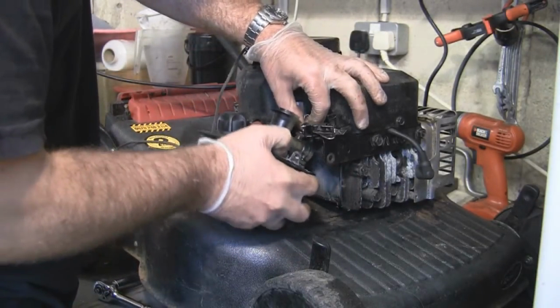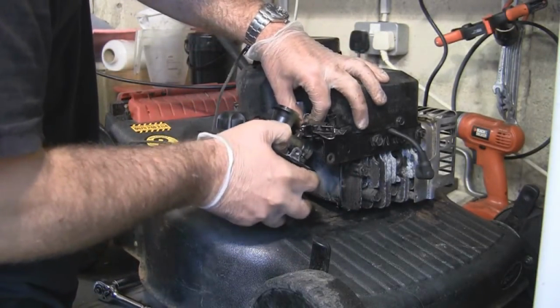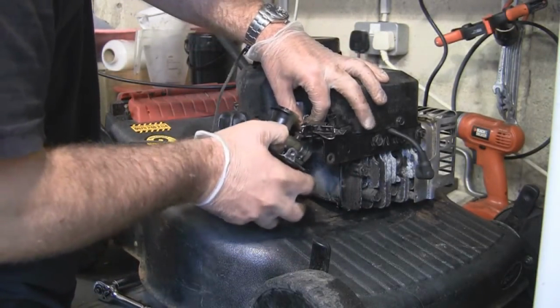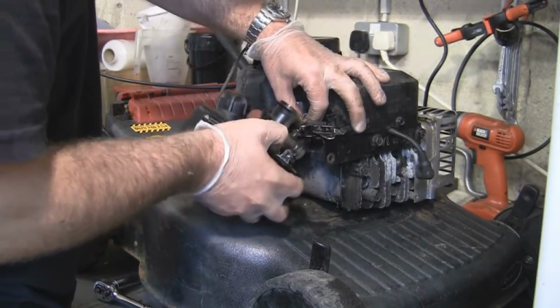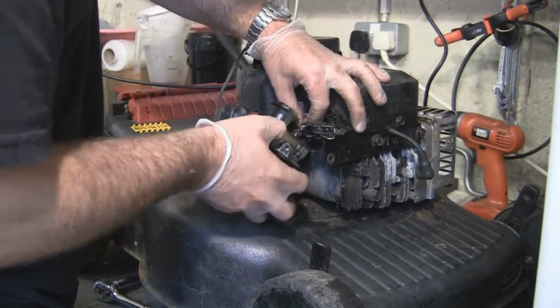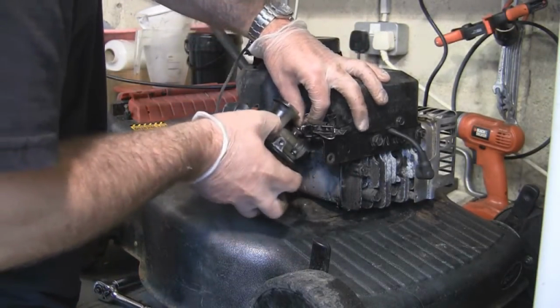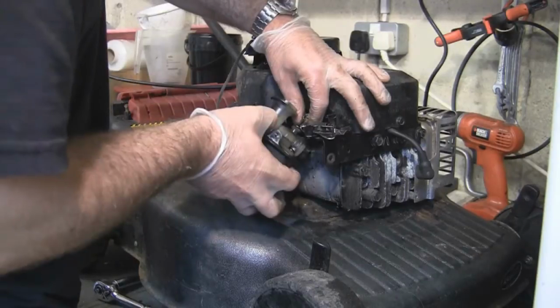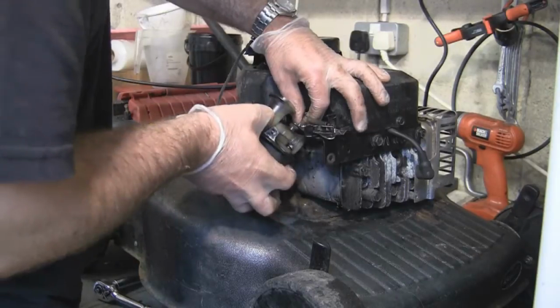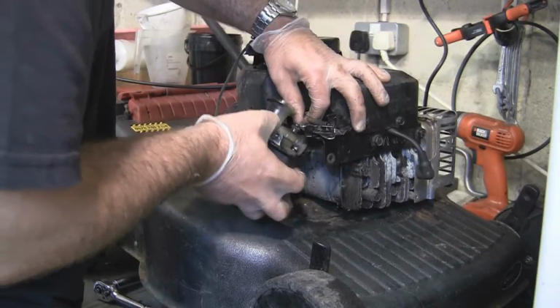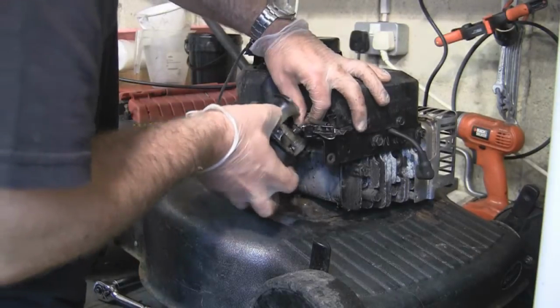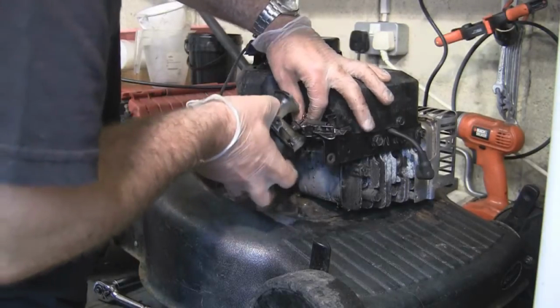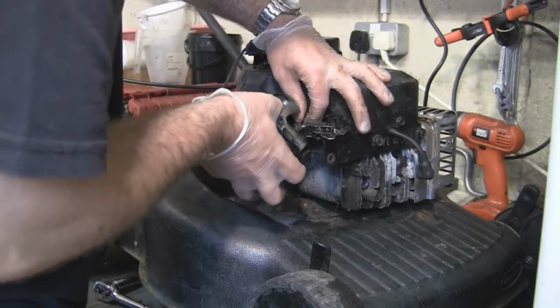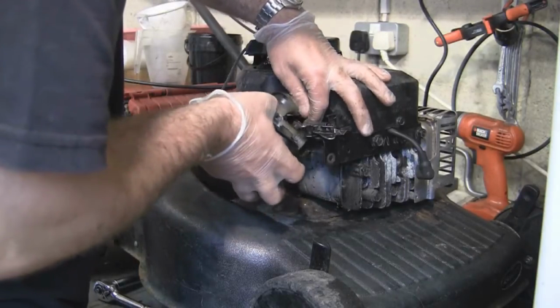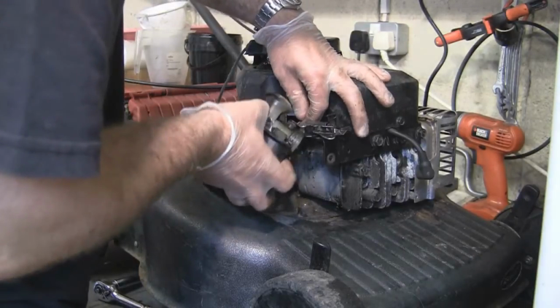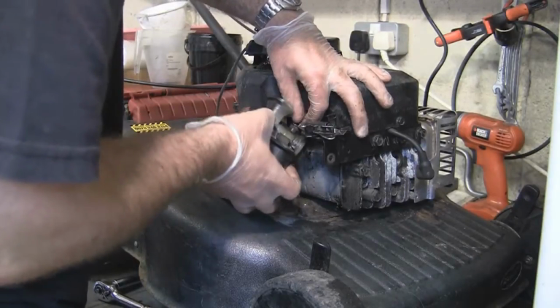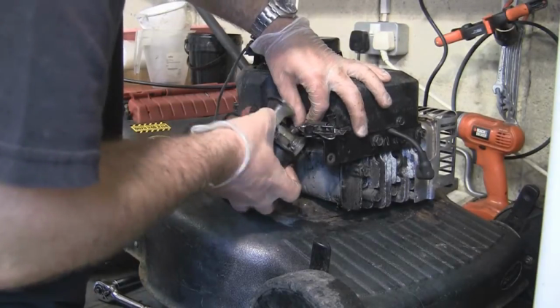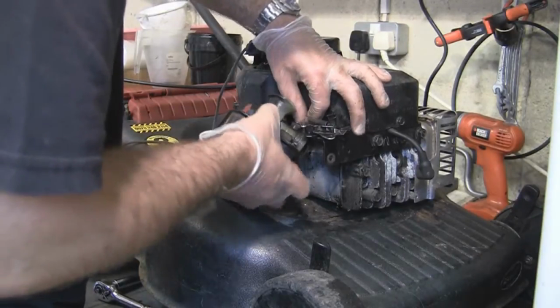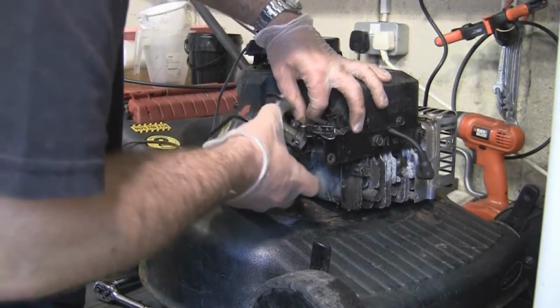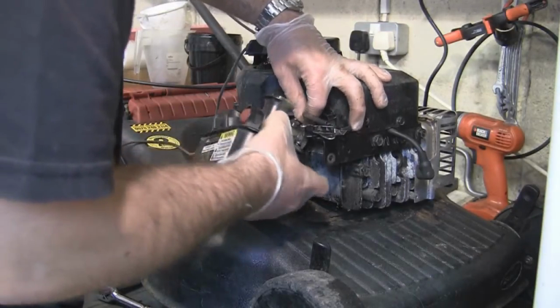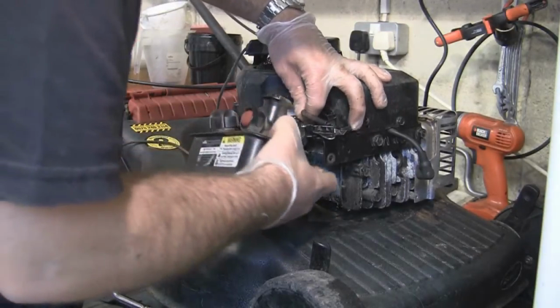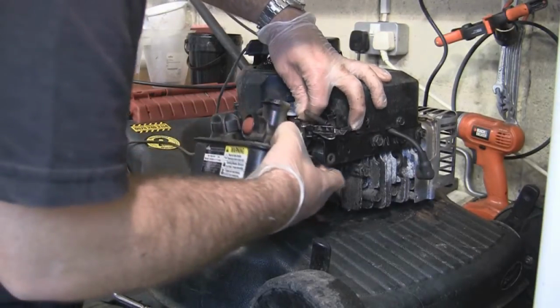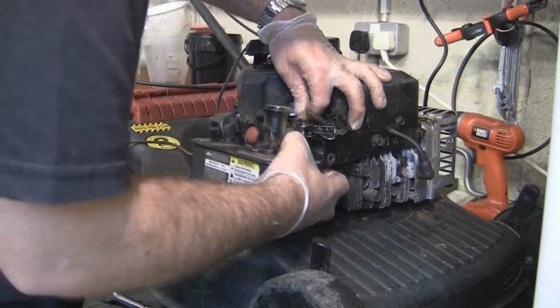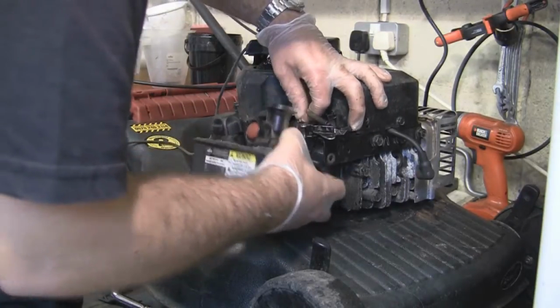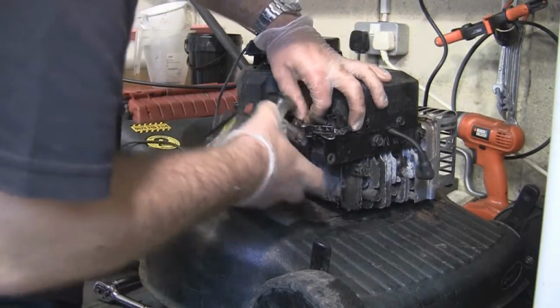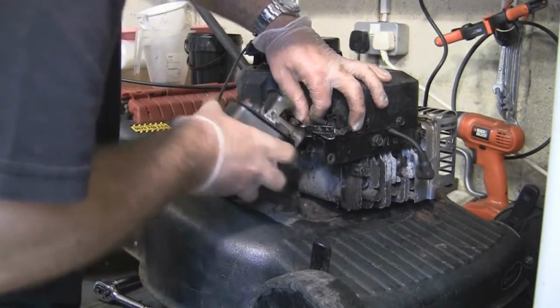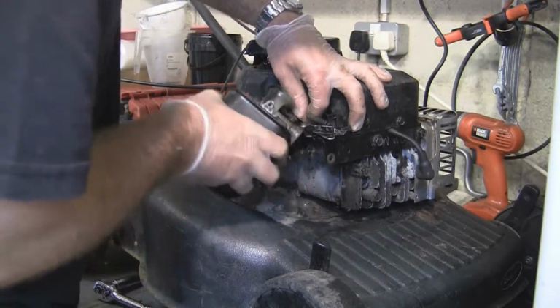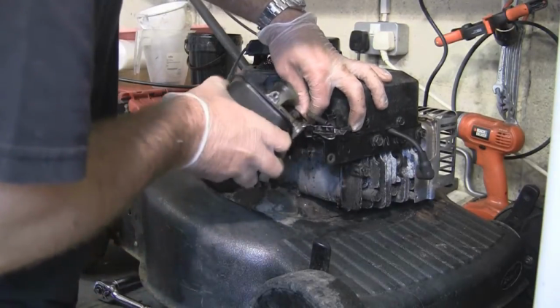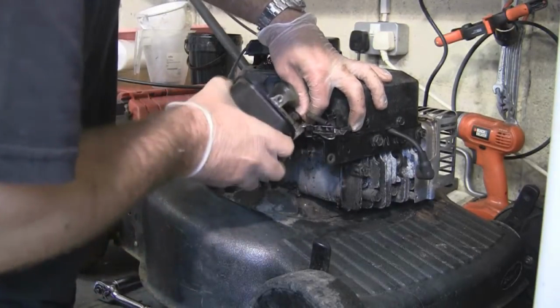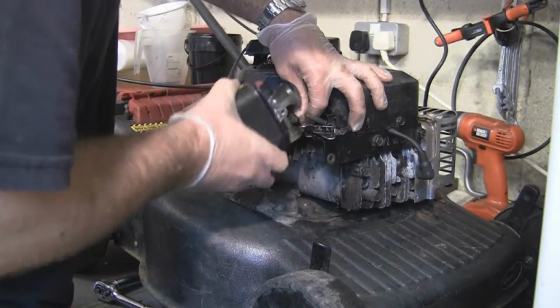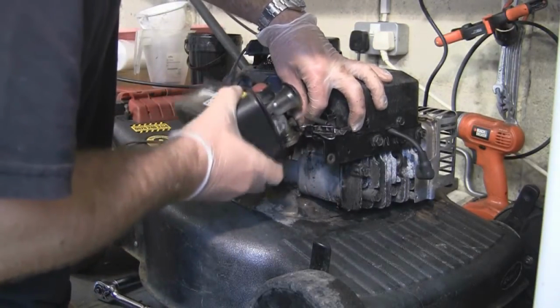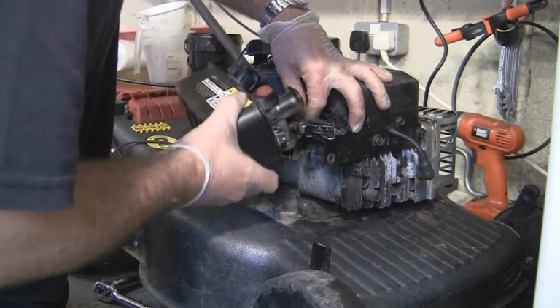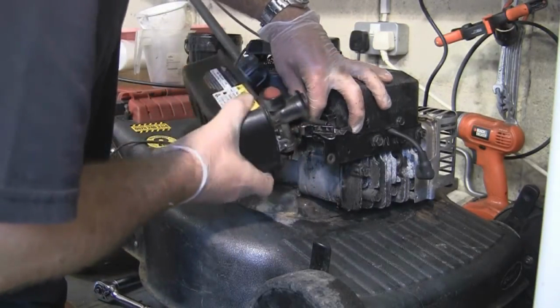I cover fully servicing these carburetors on the Repair and Lawn Mowers for Profit DVD, which is available at eBay.